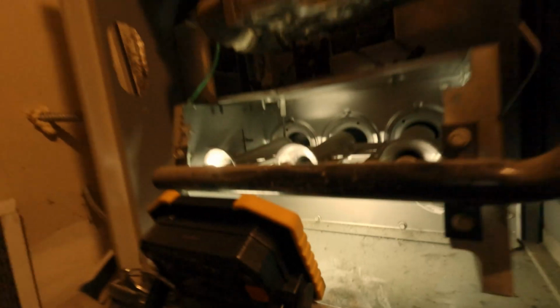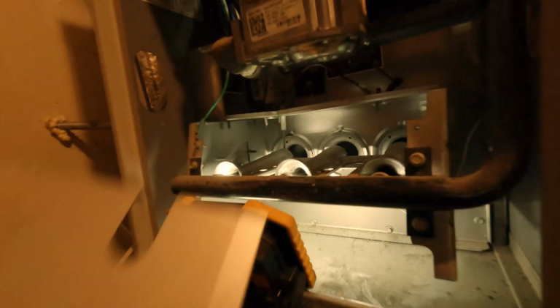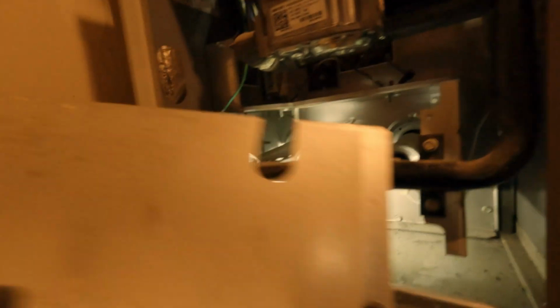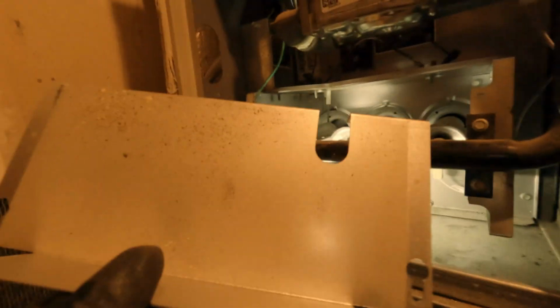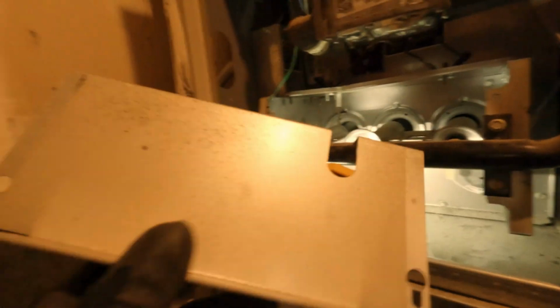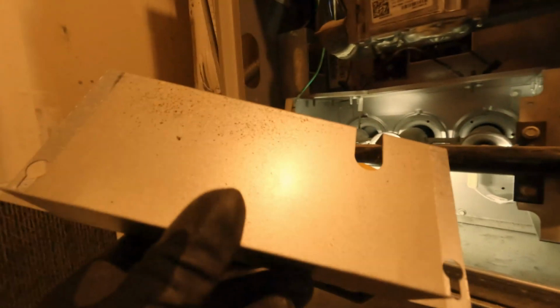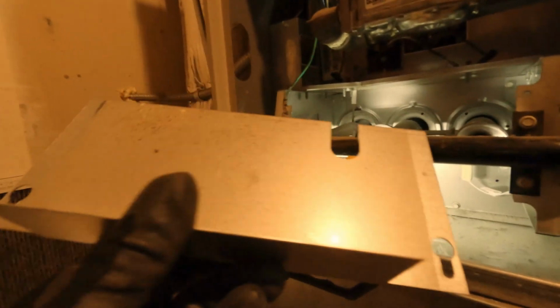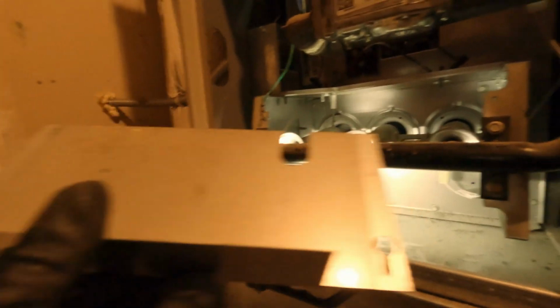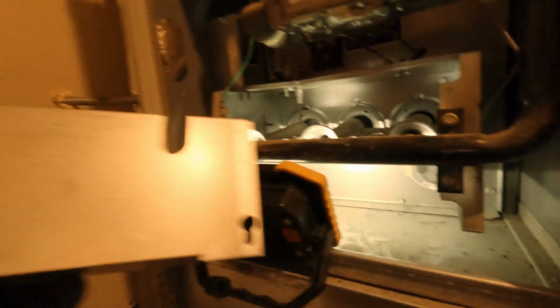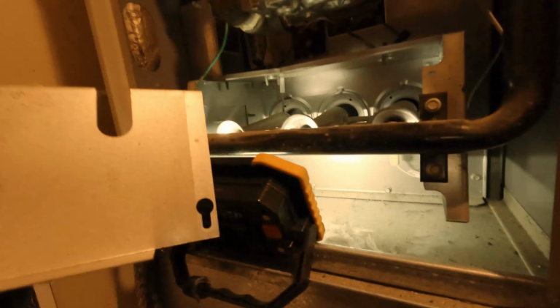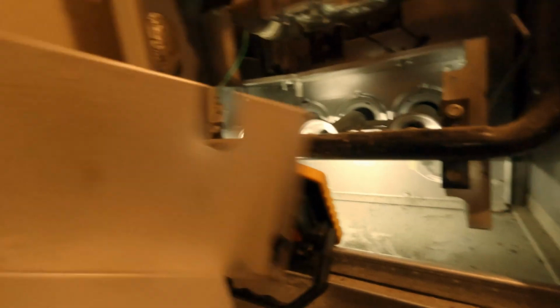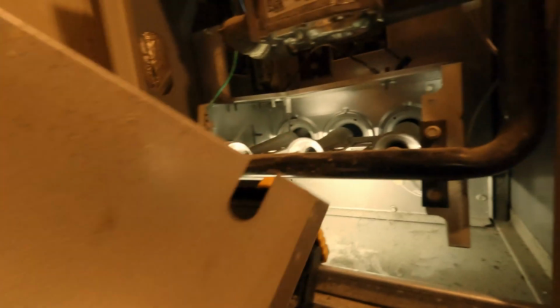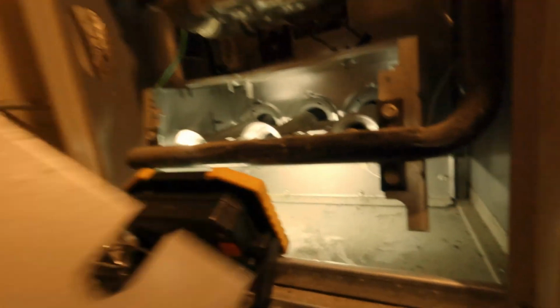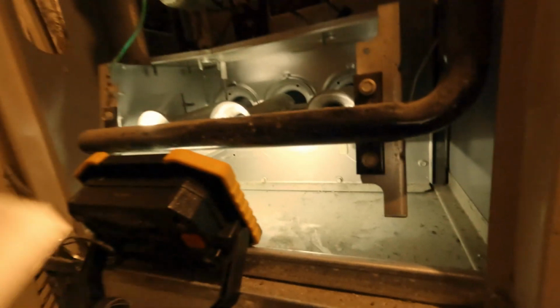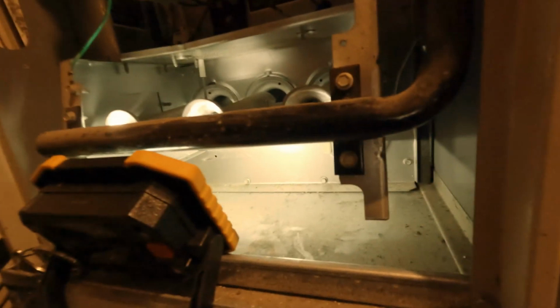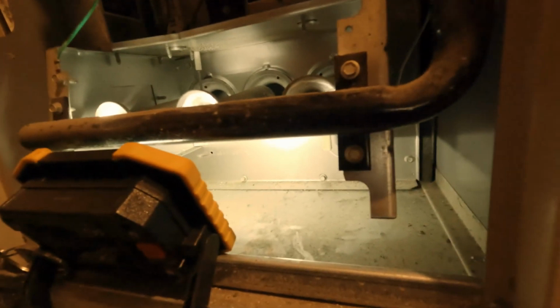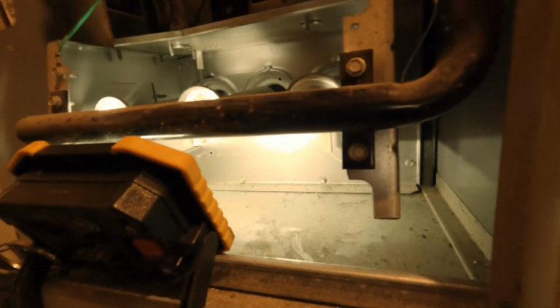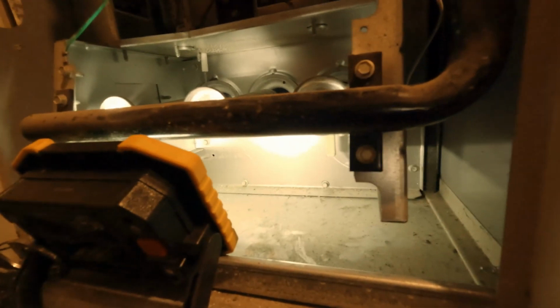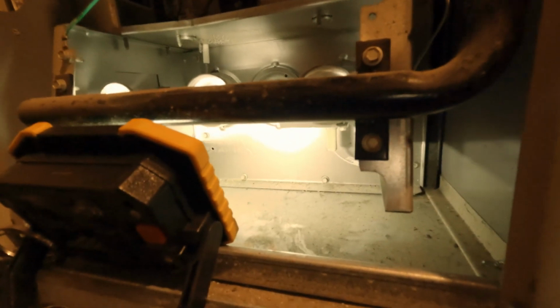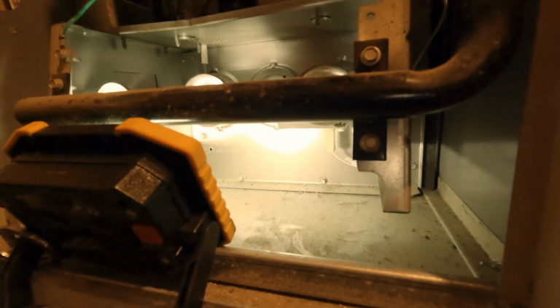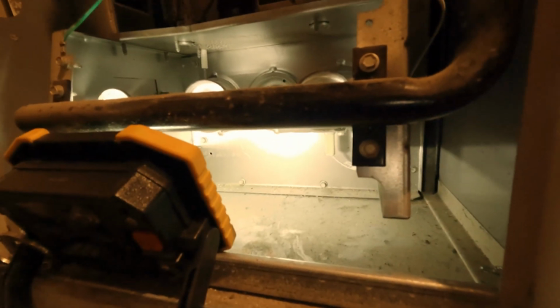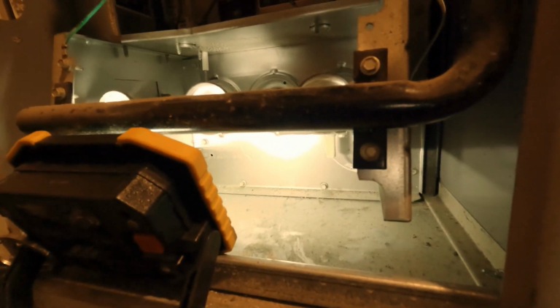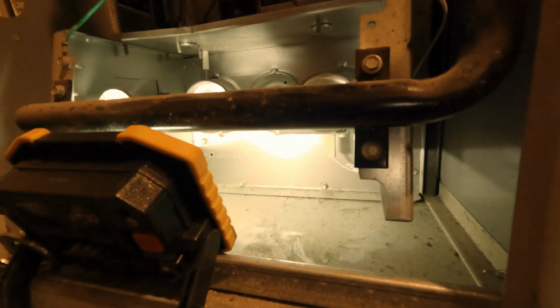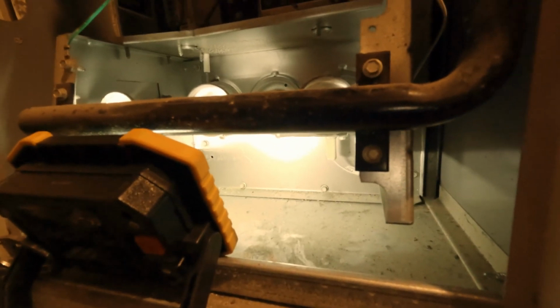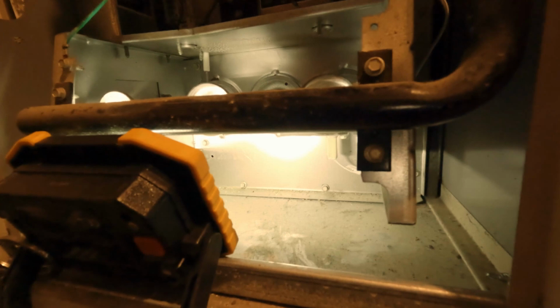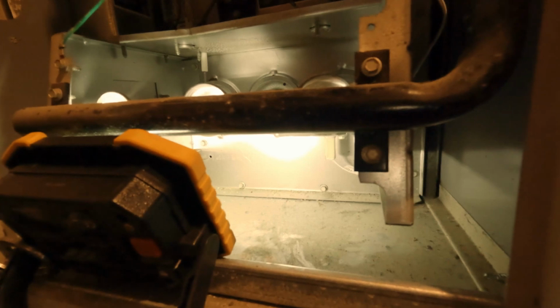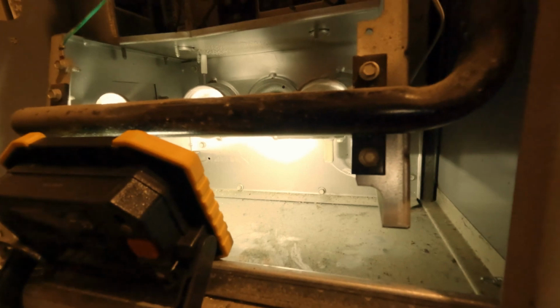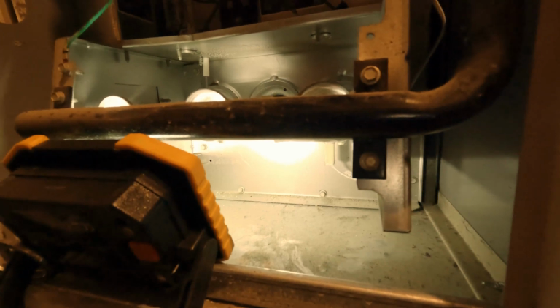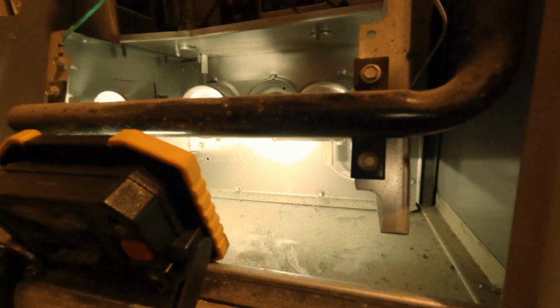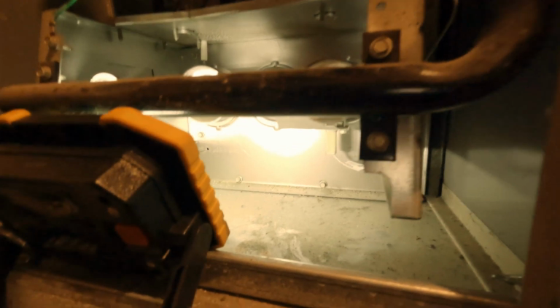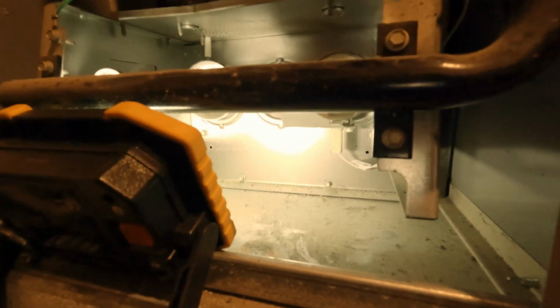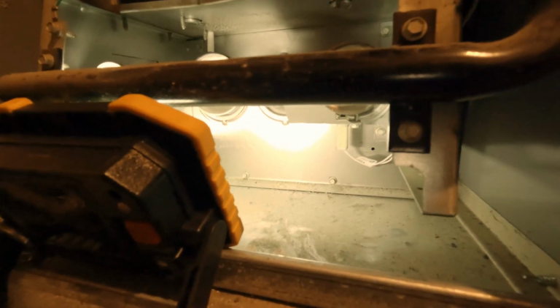Now I'm going to put this back on and turn it on and let's see how it goes.